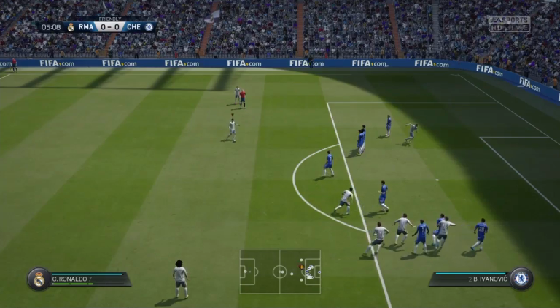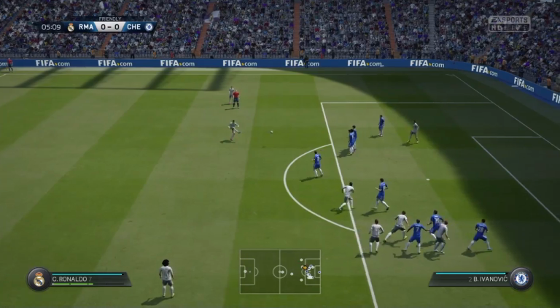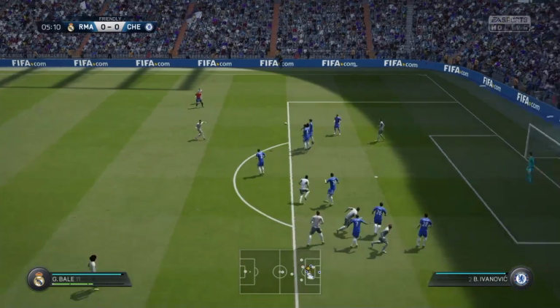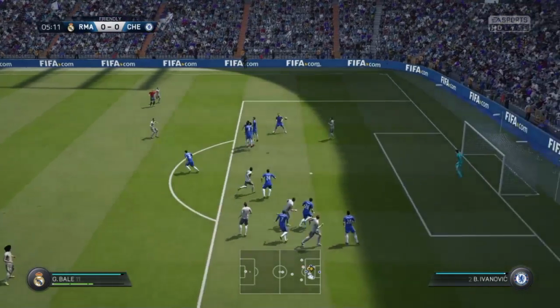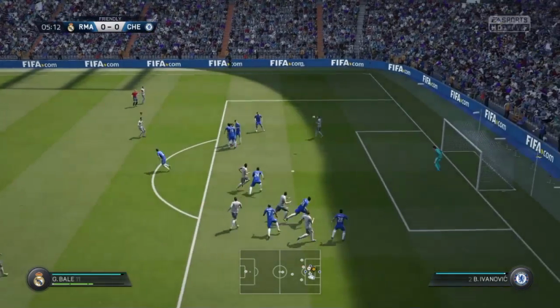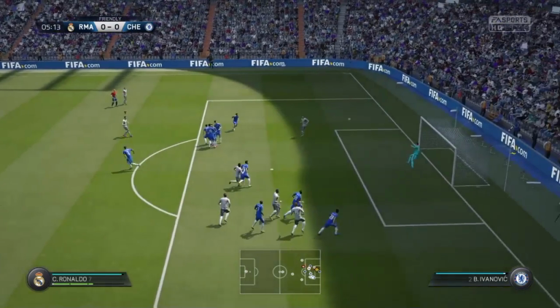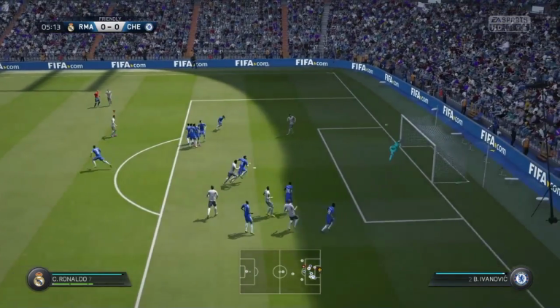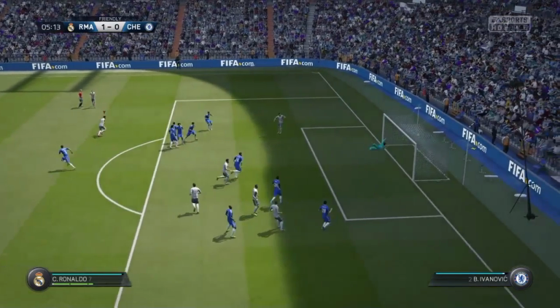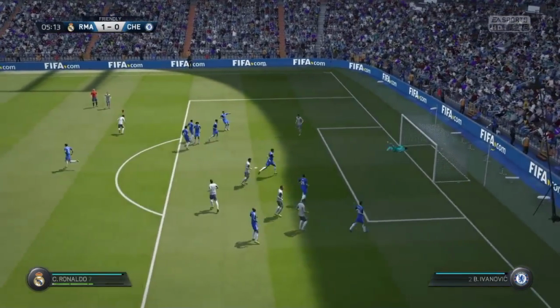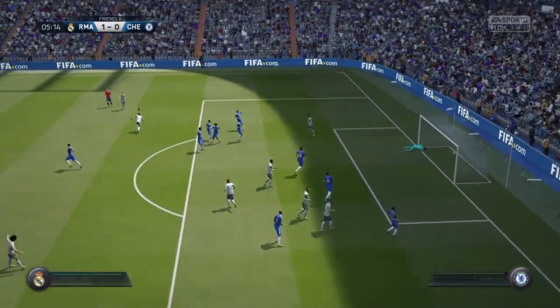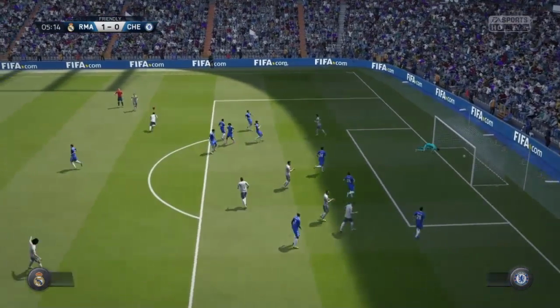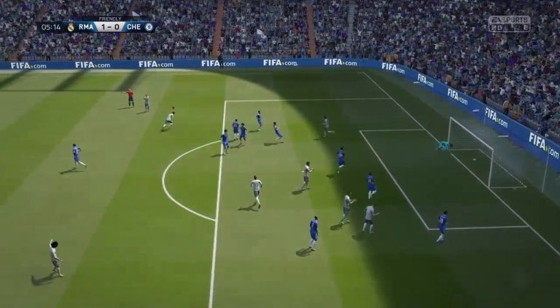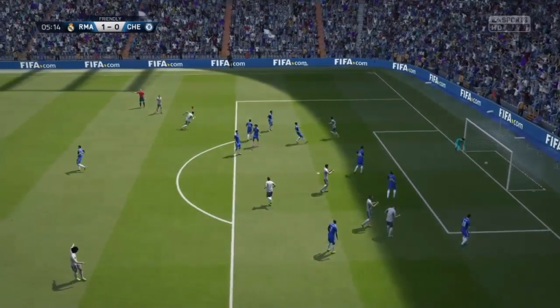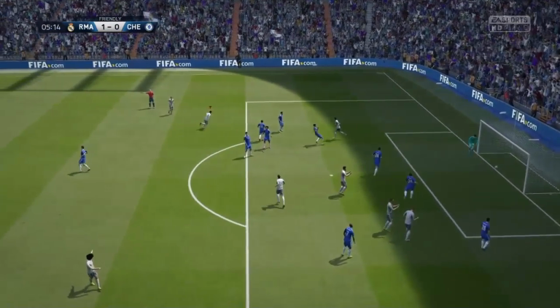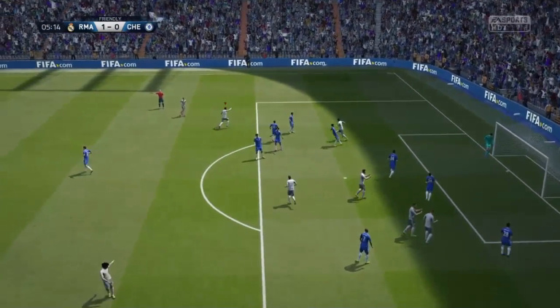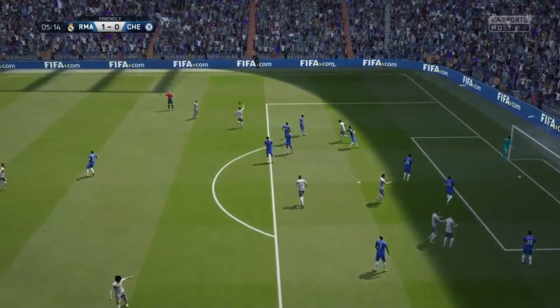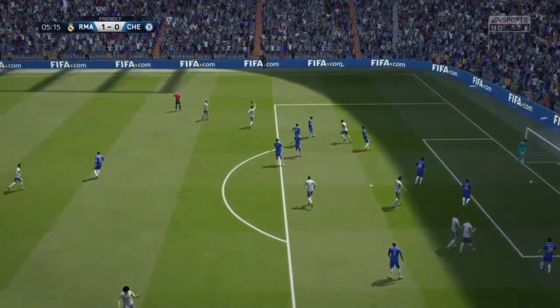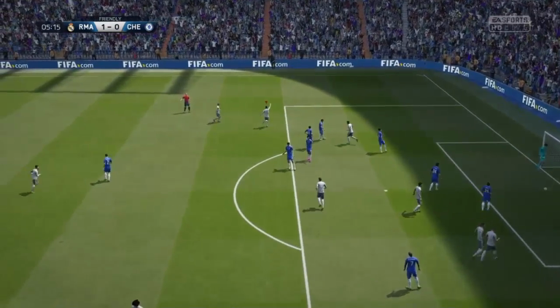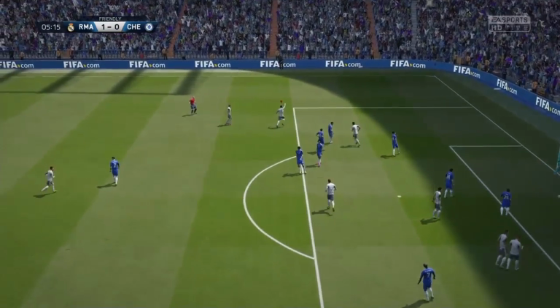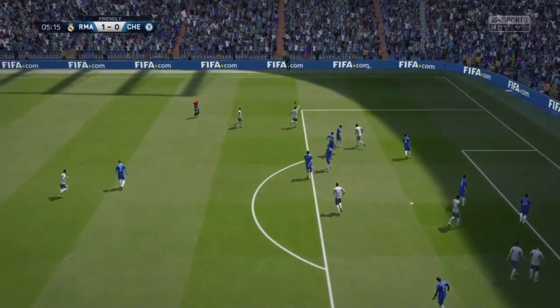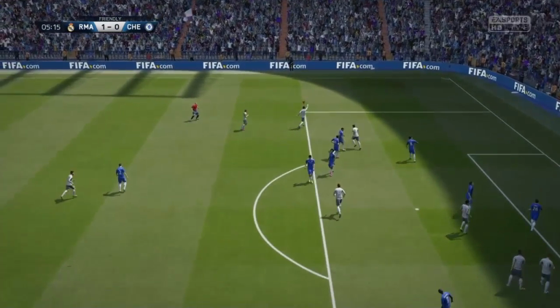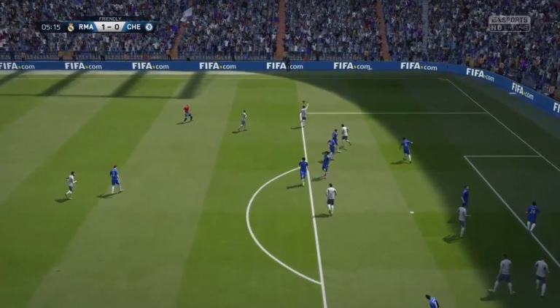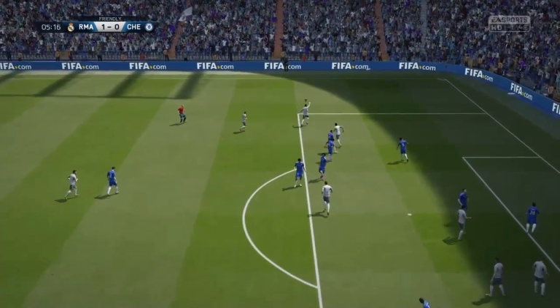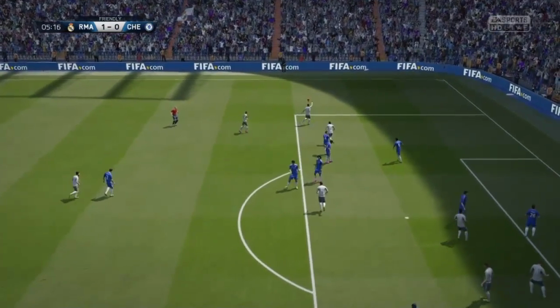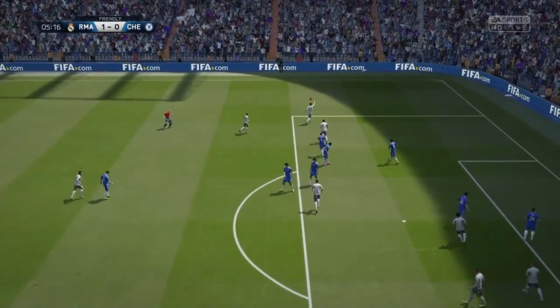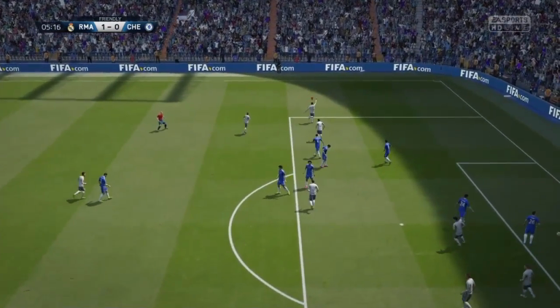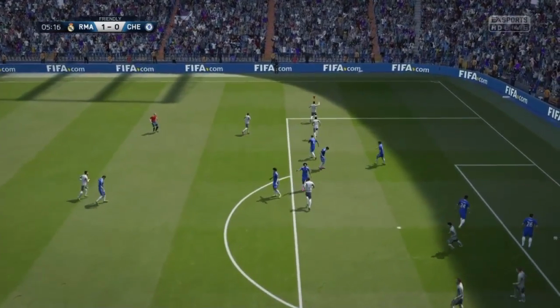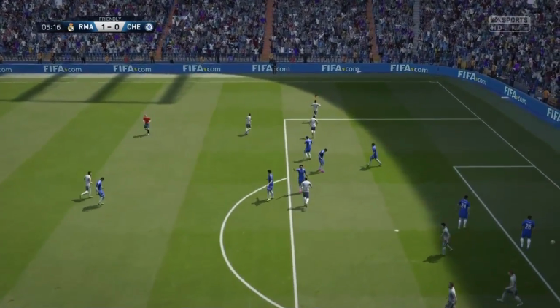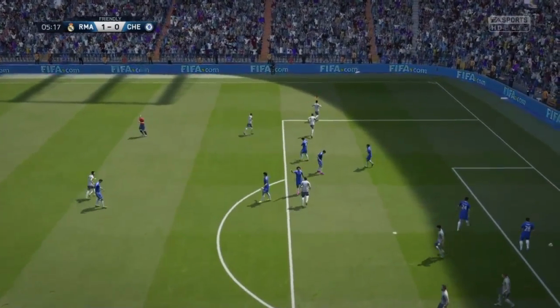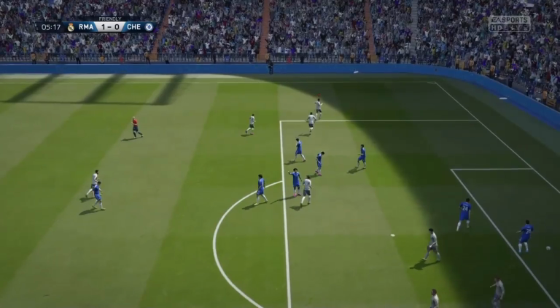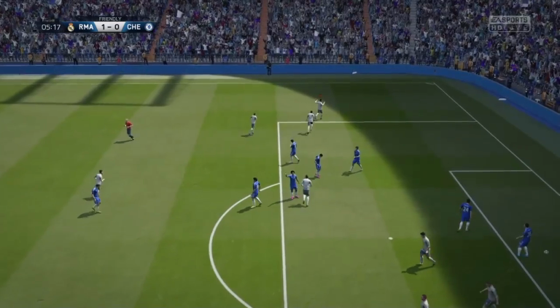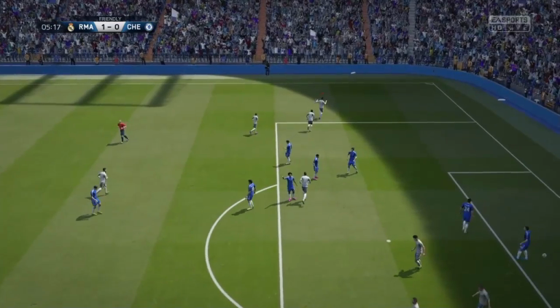Here comes the free kick. Oh, that's a great goal. And a great start.